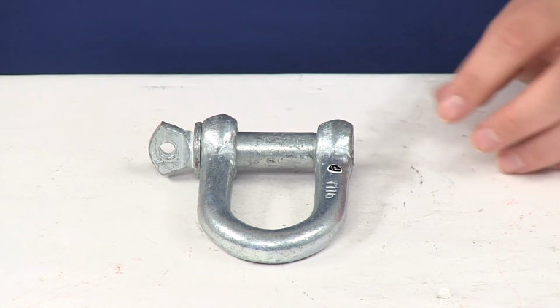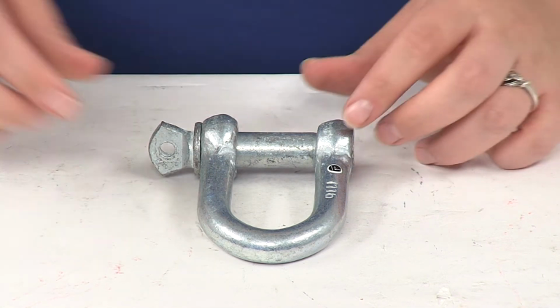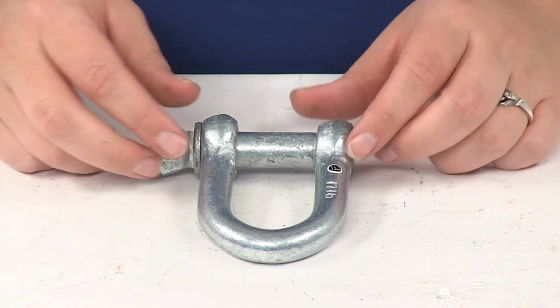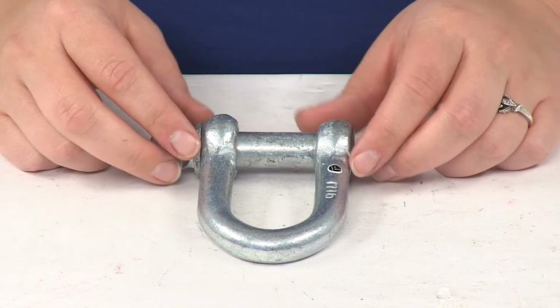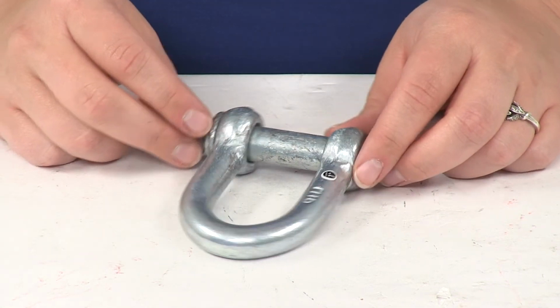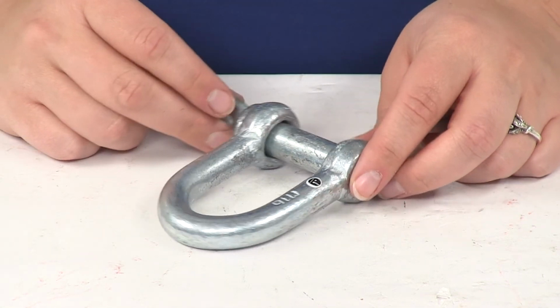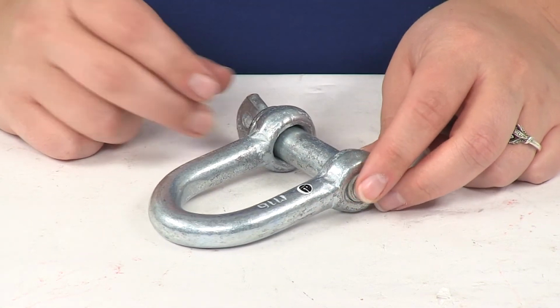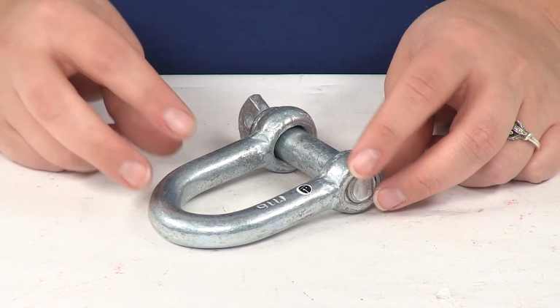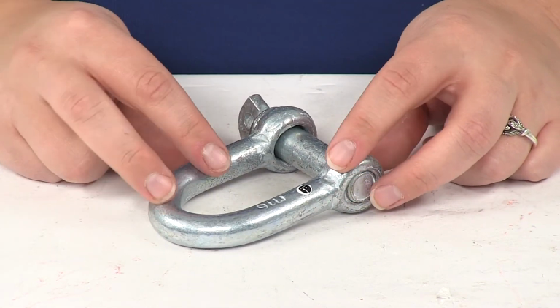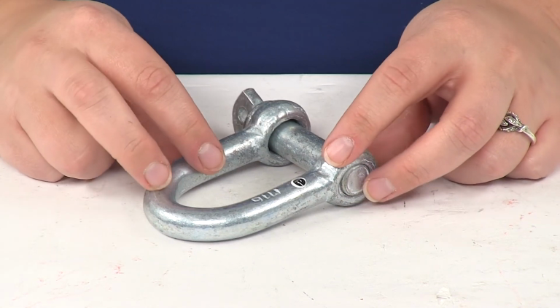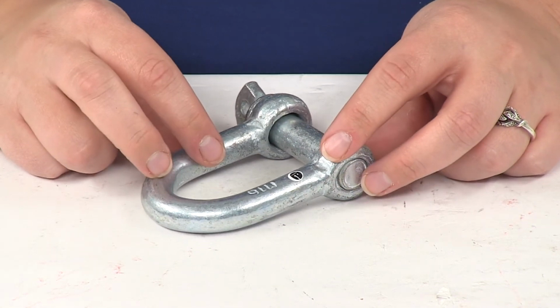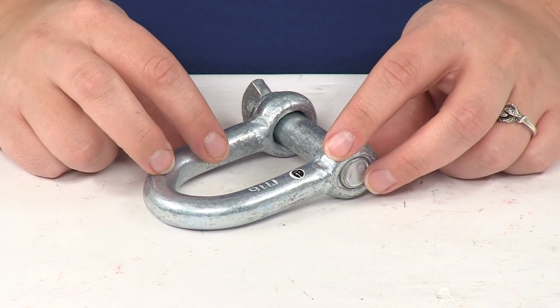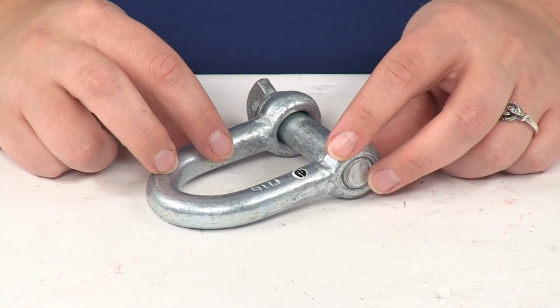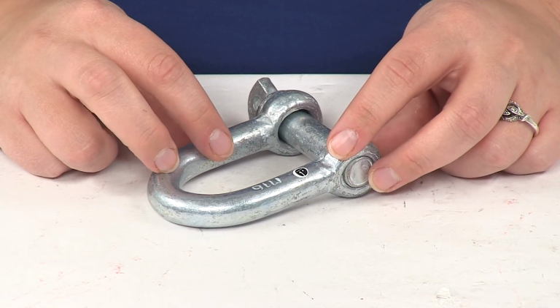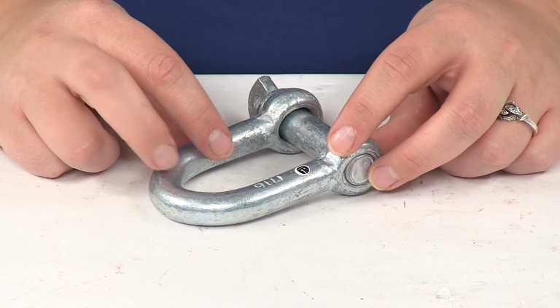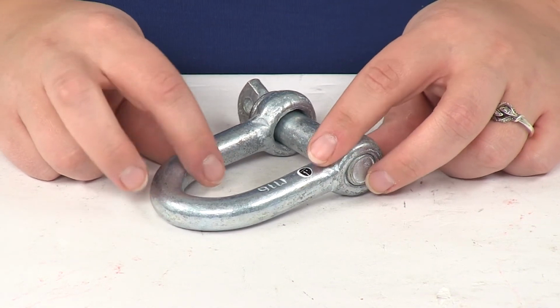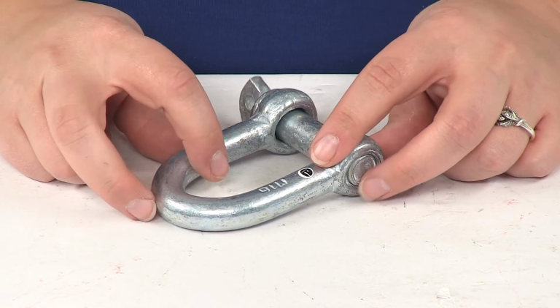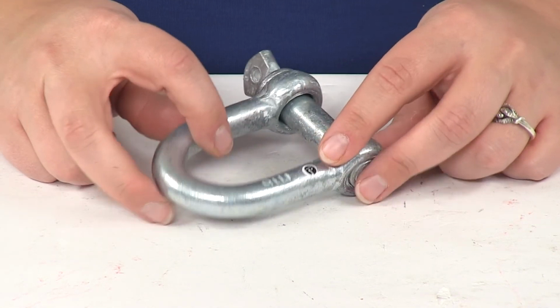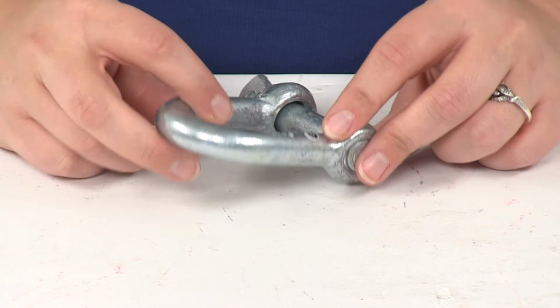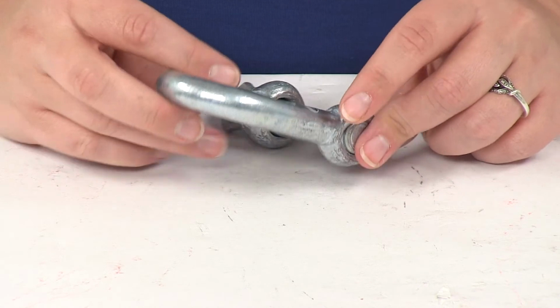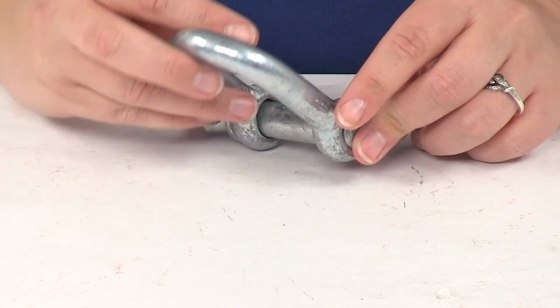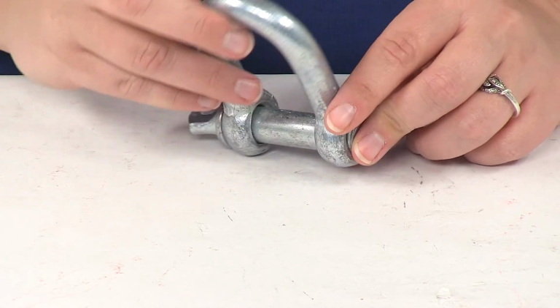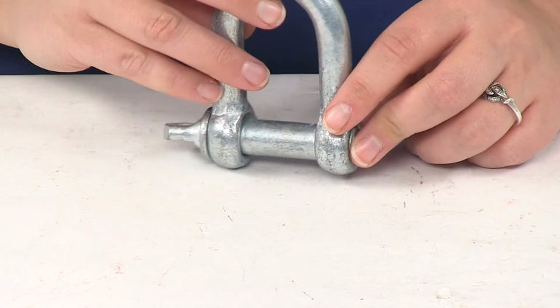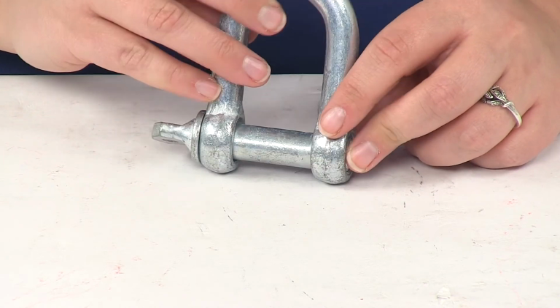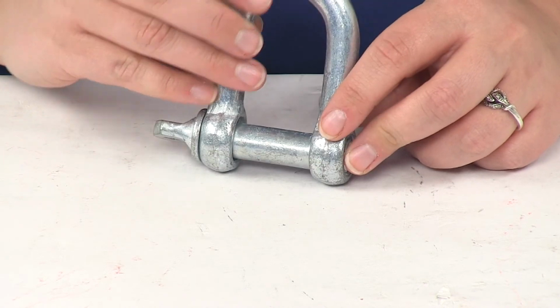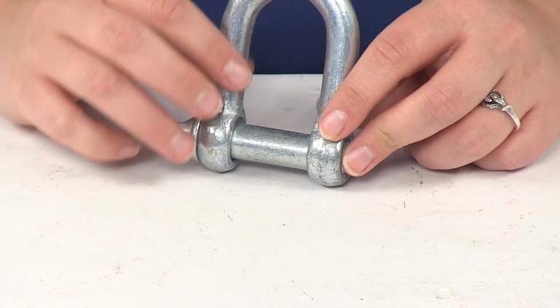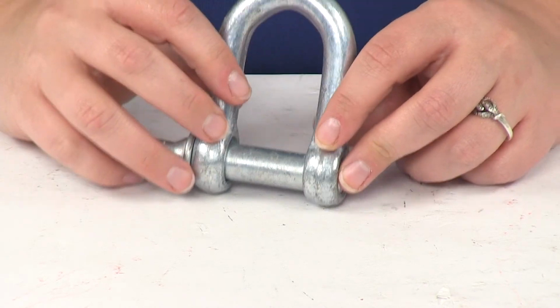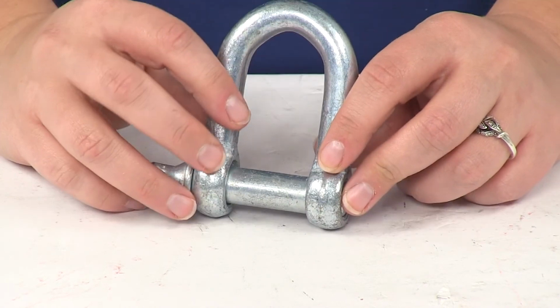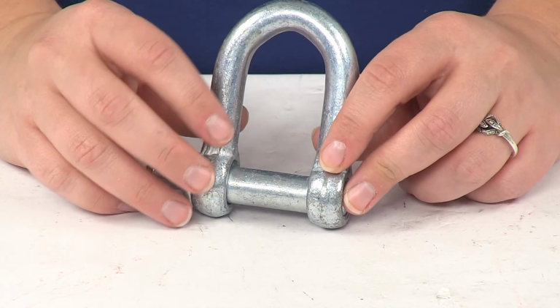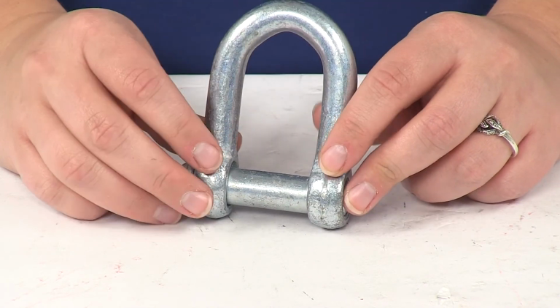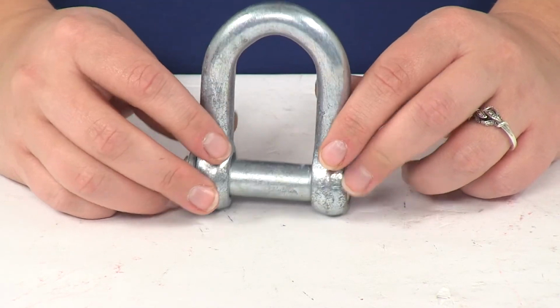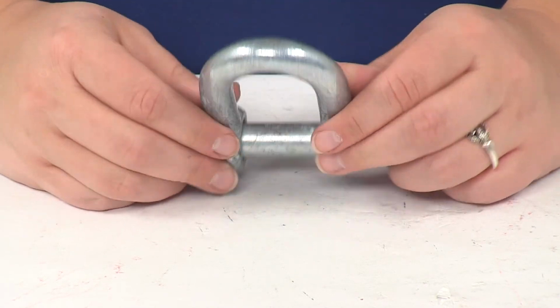So that's going to do it for our look at the Titan Chain Screw Pin D Shackle.